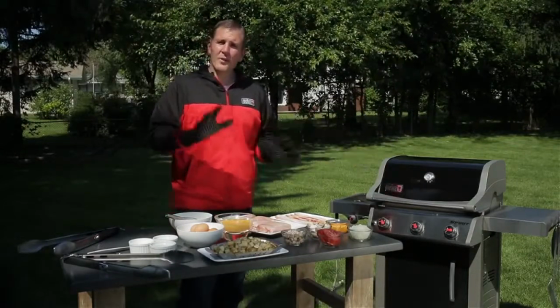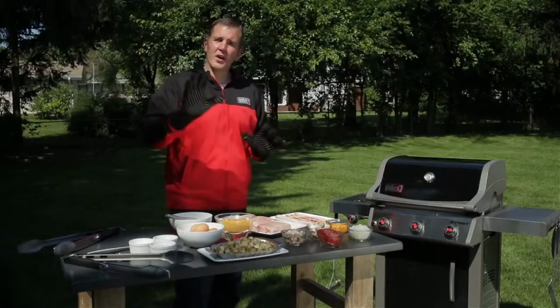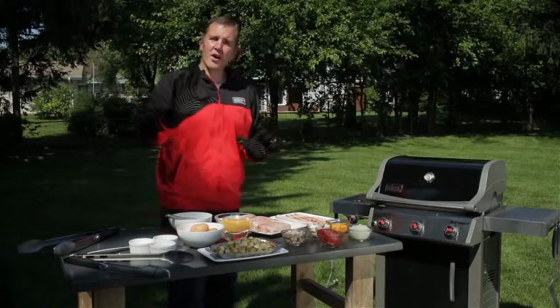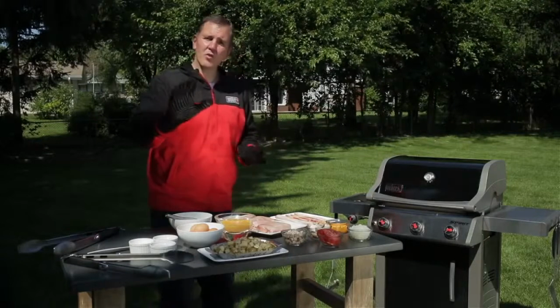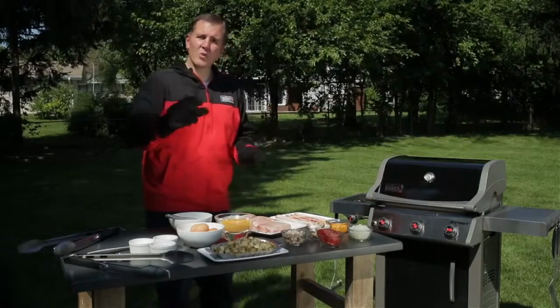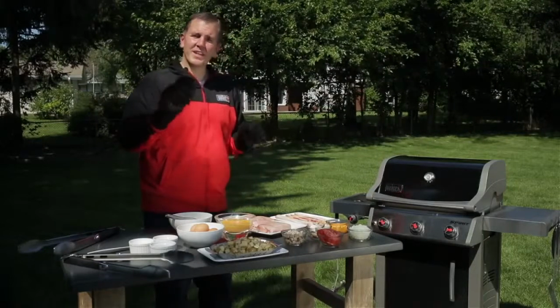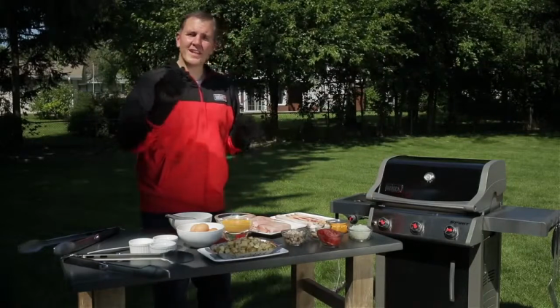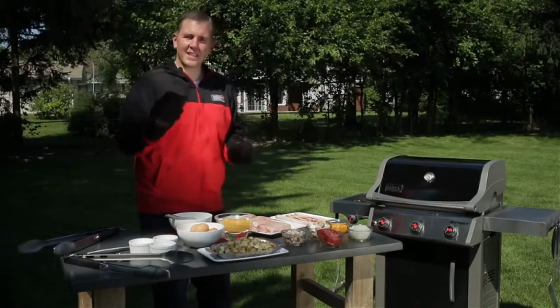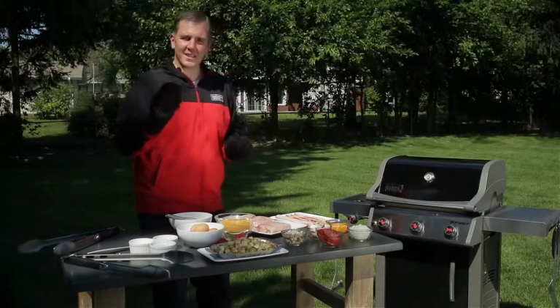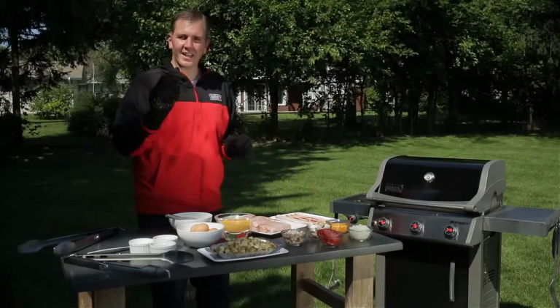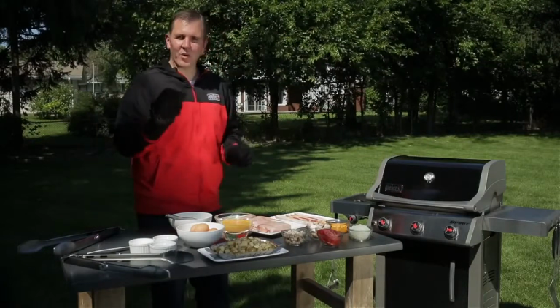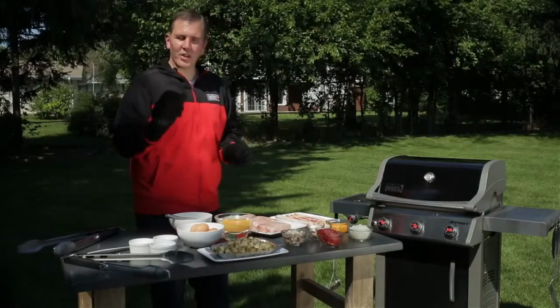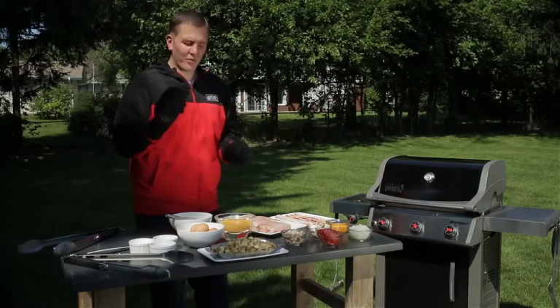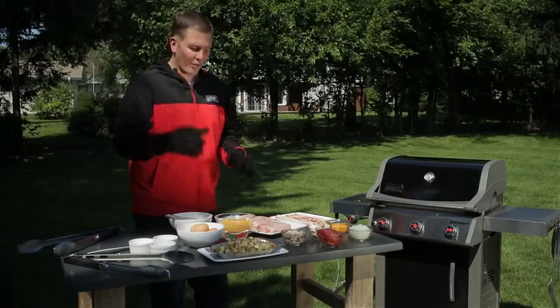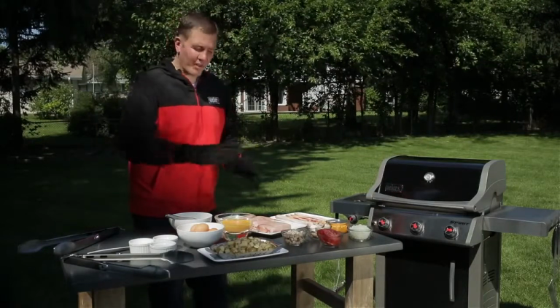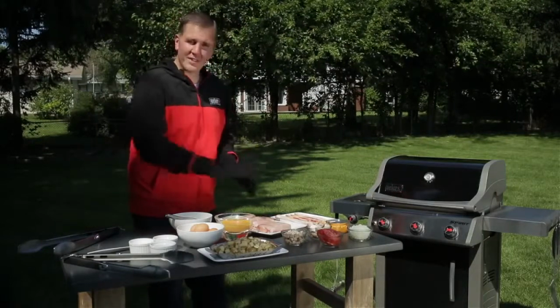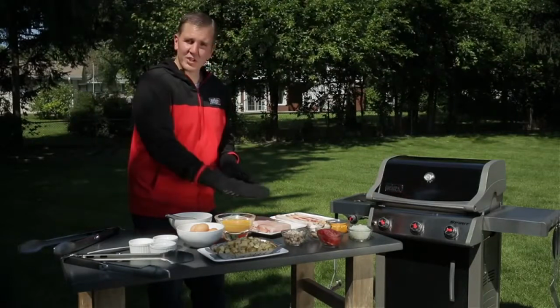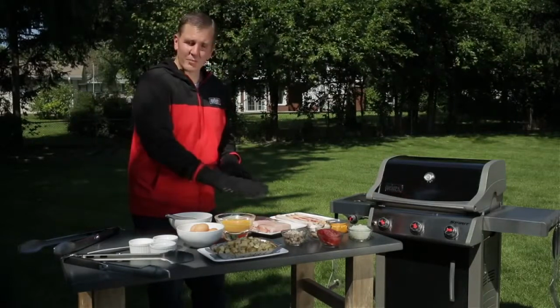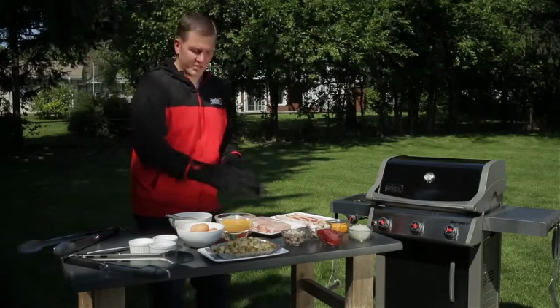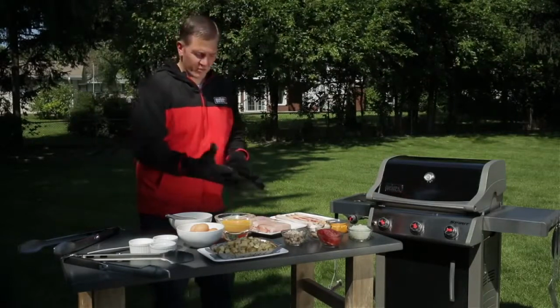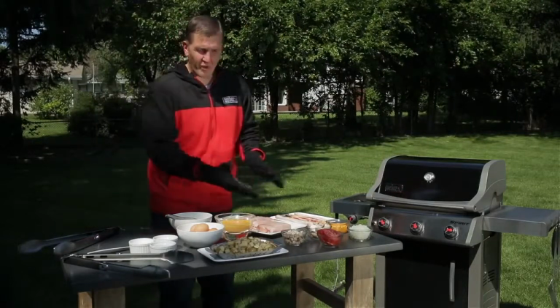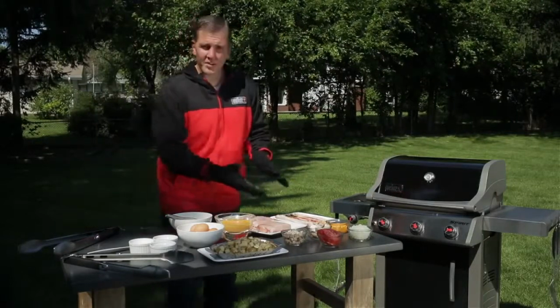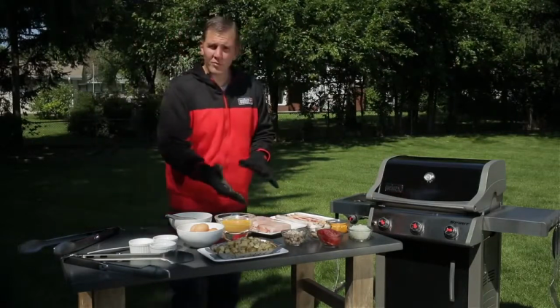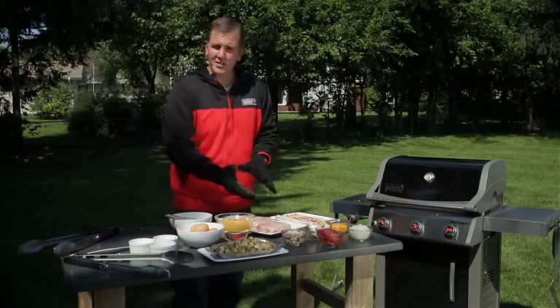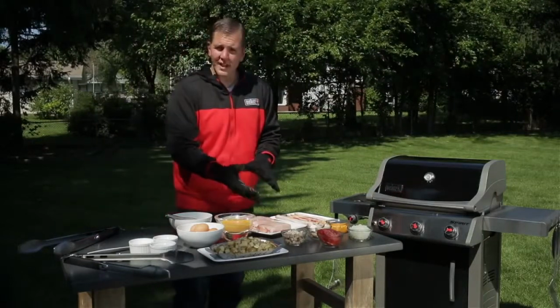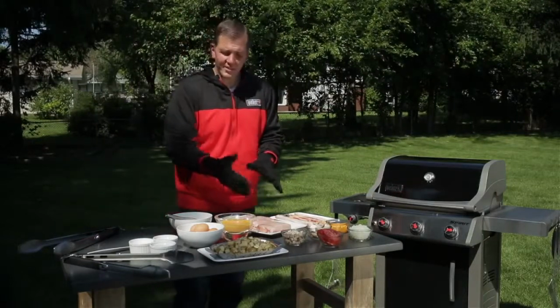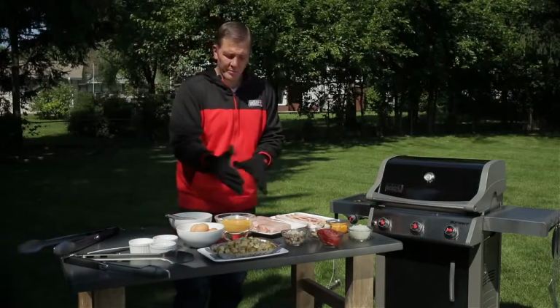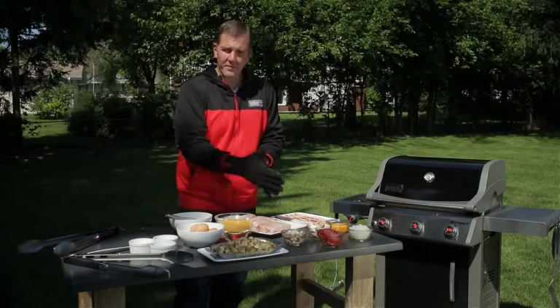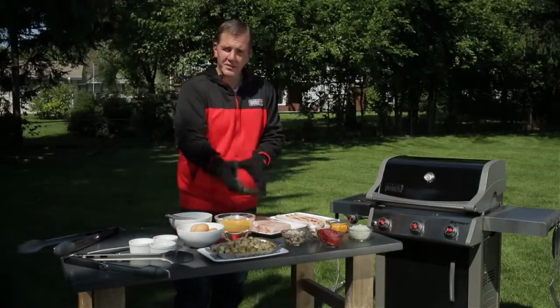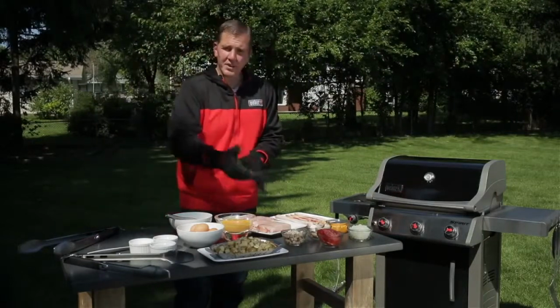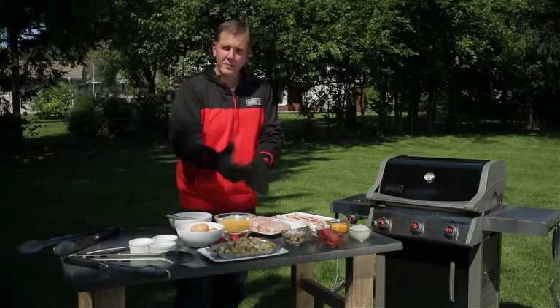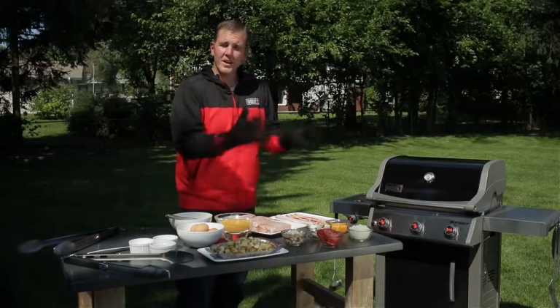We all know we need a nice, light coating of oil on the chicken breast, and we've already done one side, so I'm going to finish that up and then we're going to get our food on the grill.